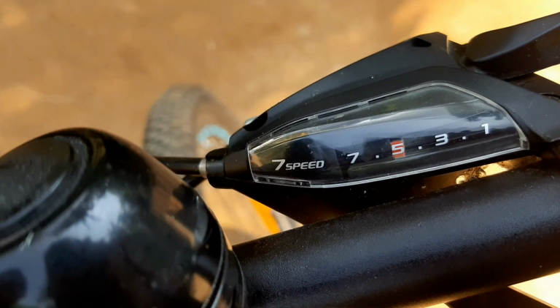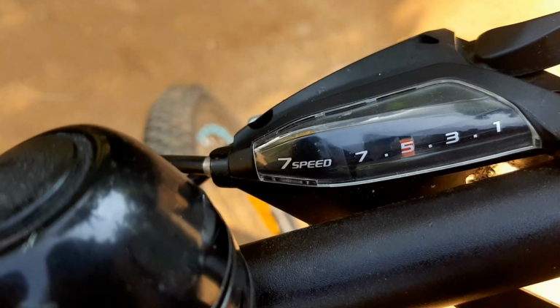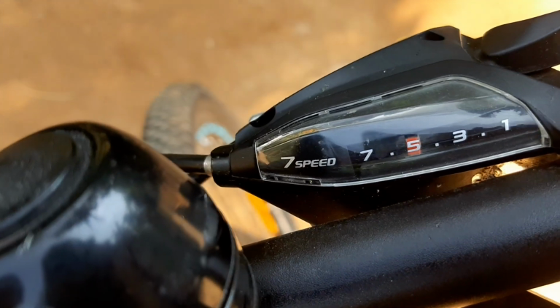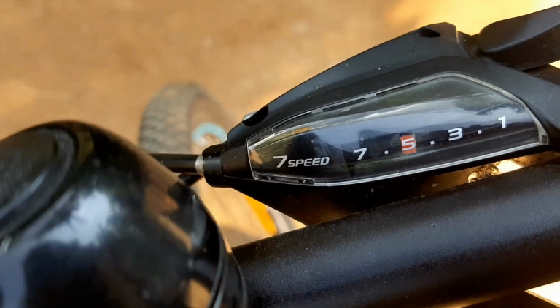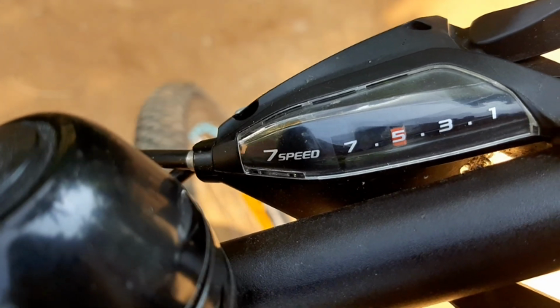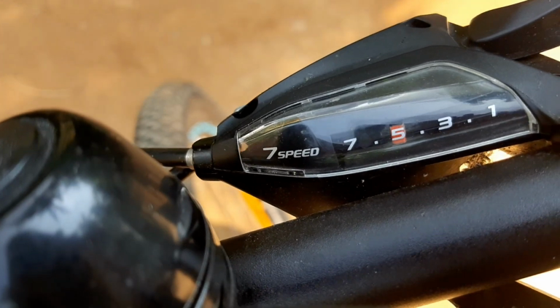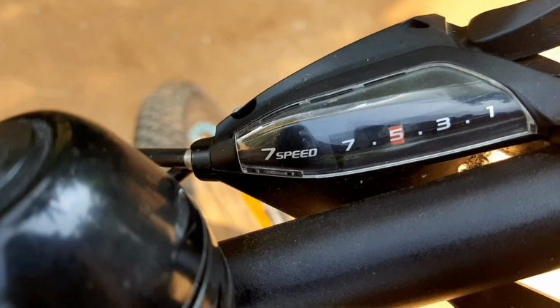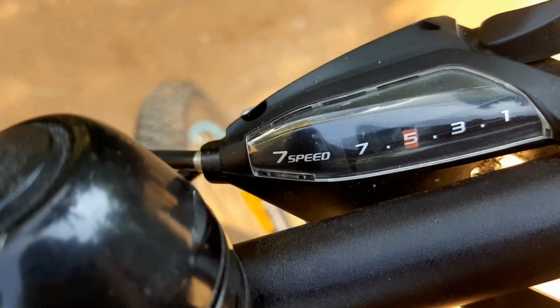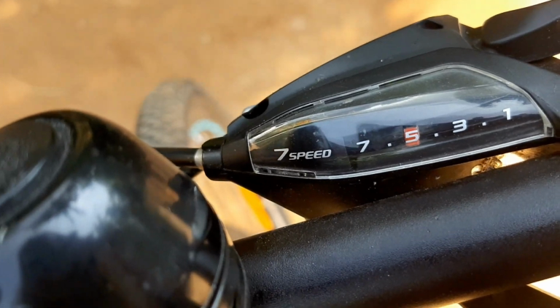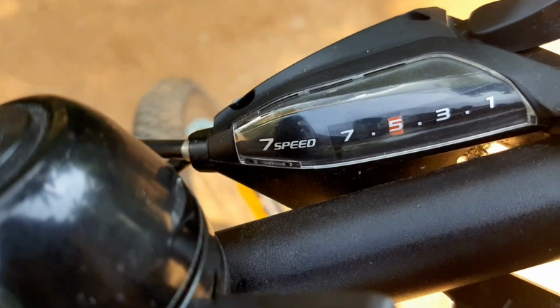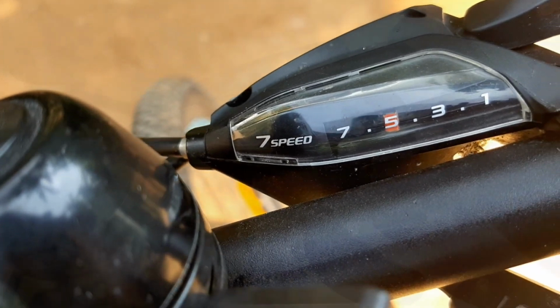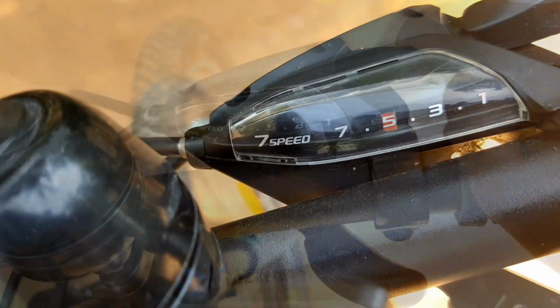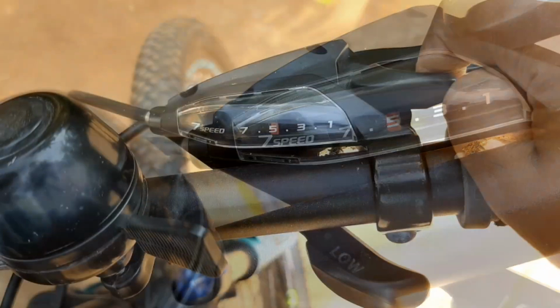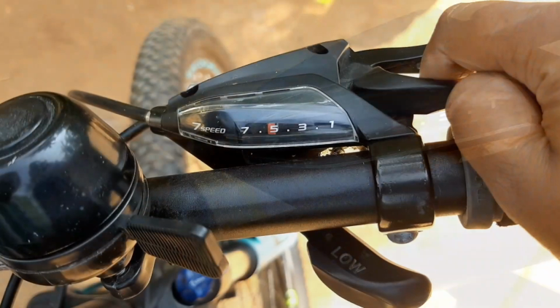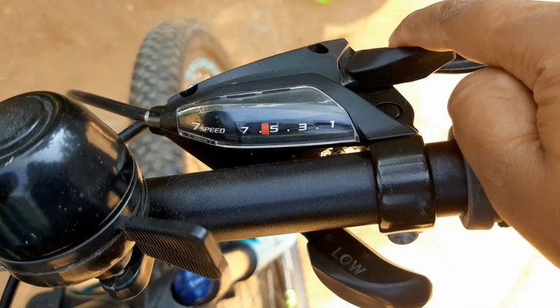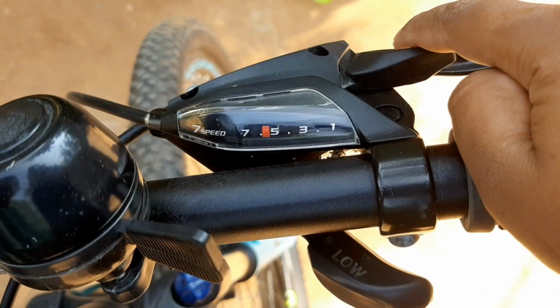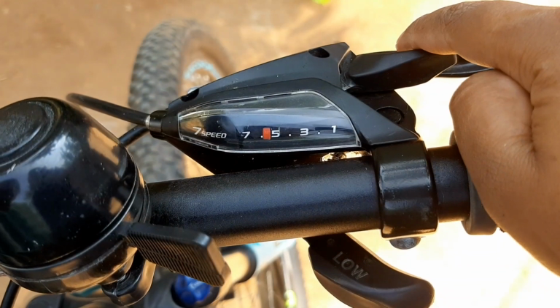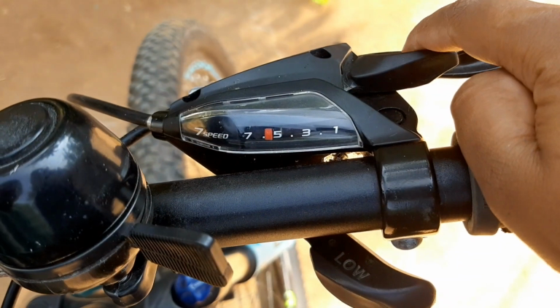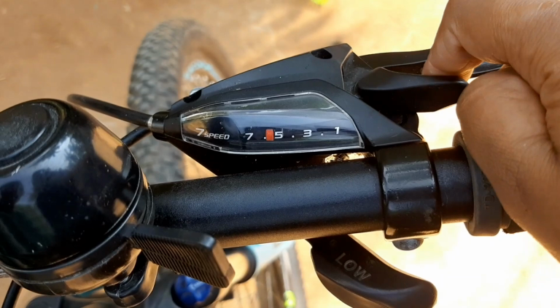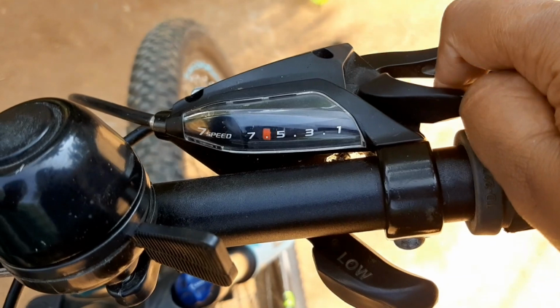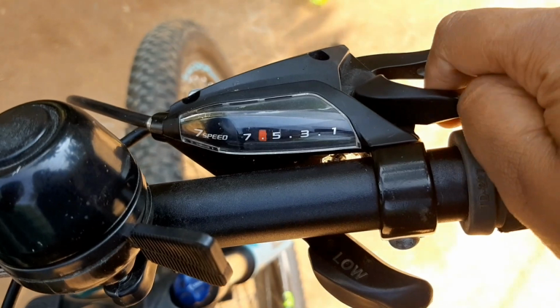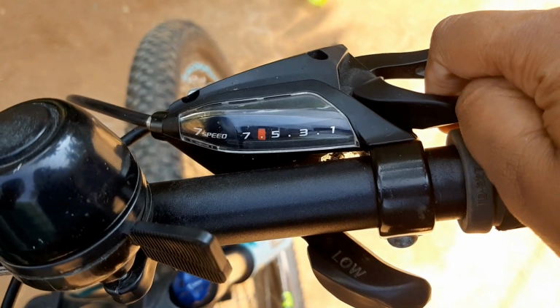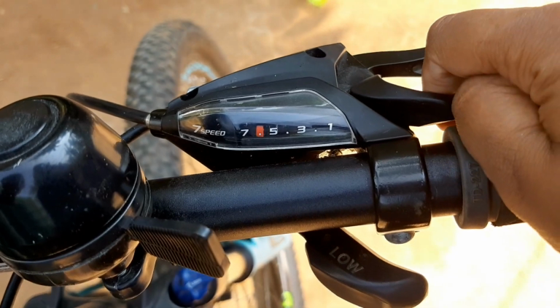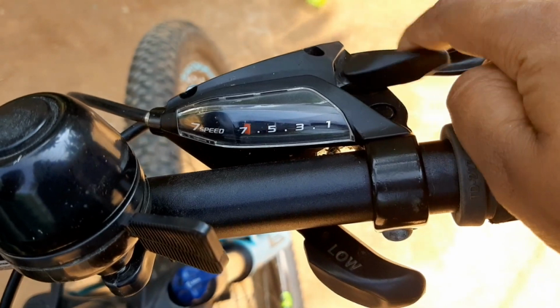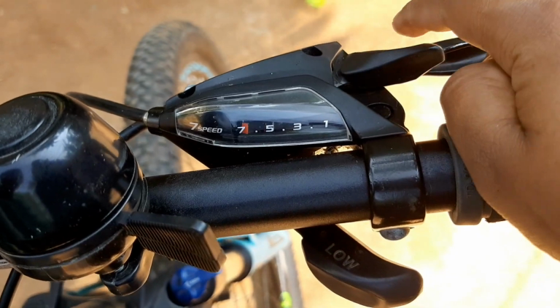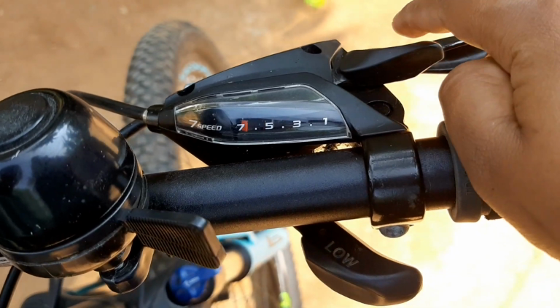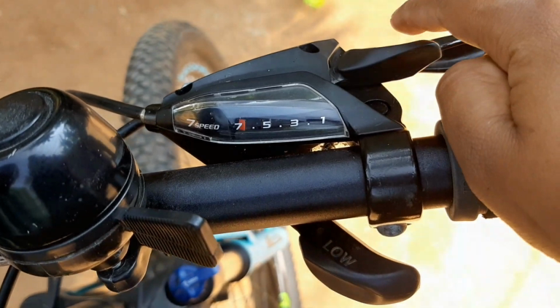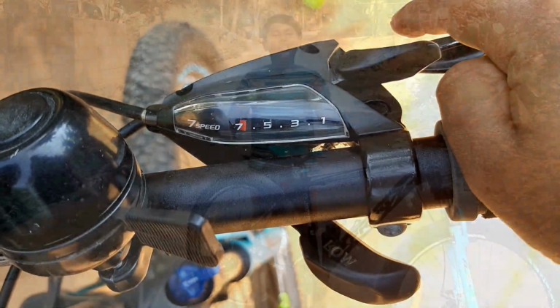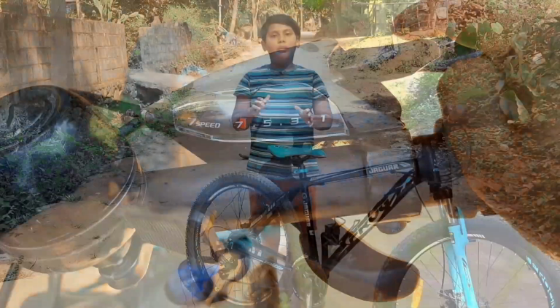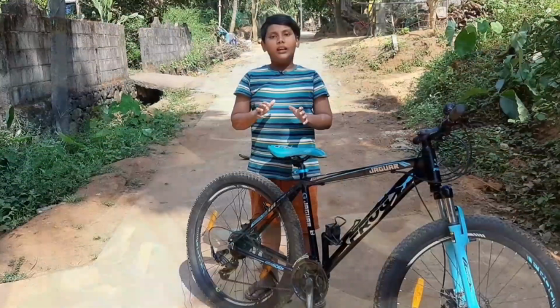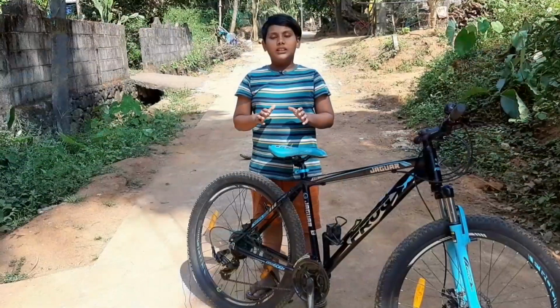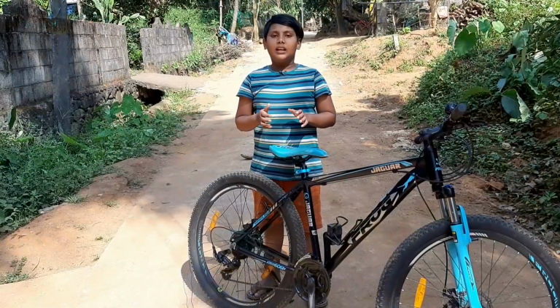We will be able to get speed. Remember, this is our gear cycle.